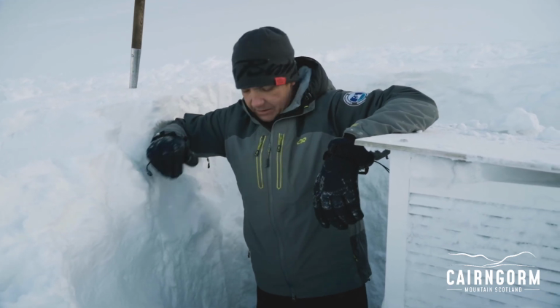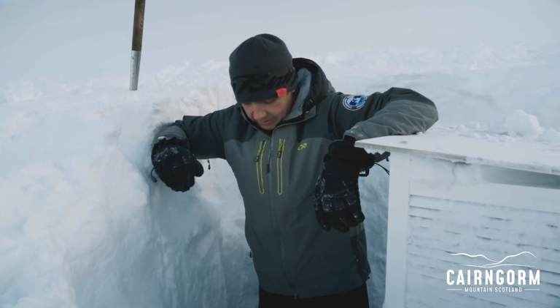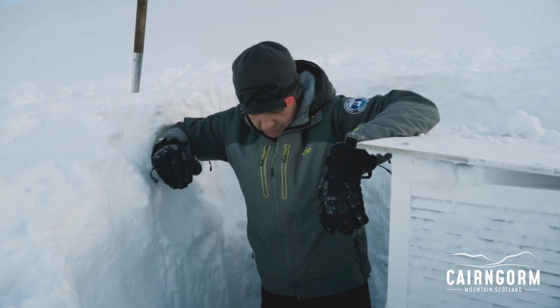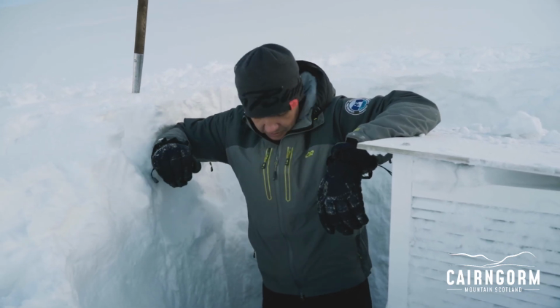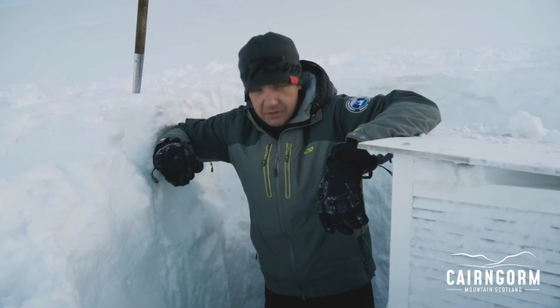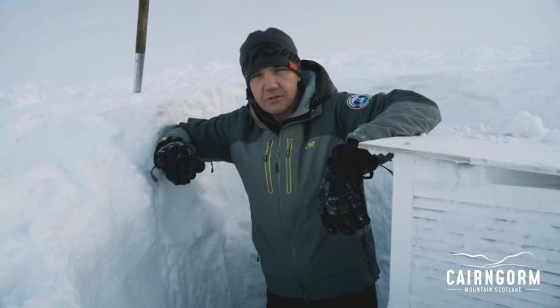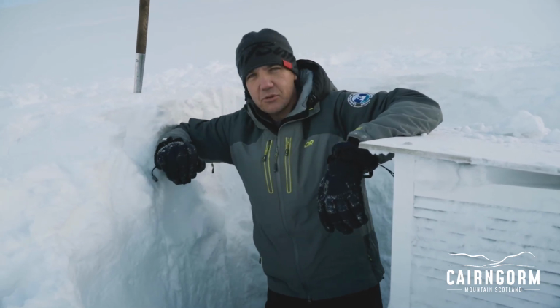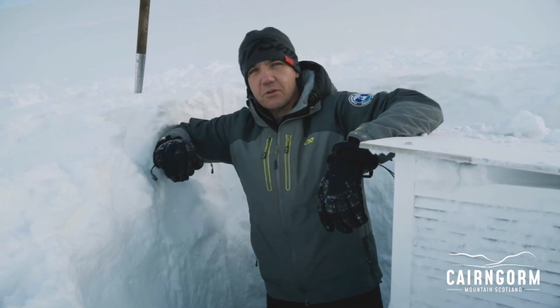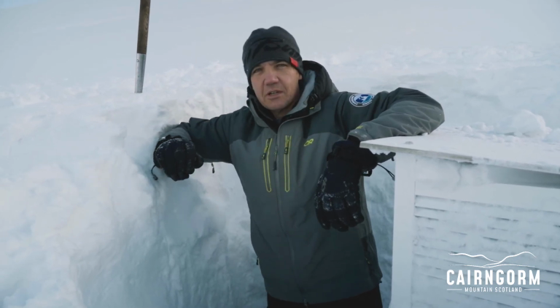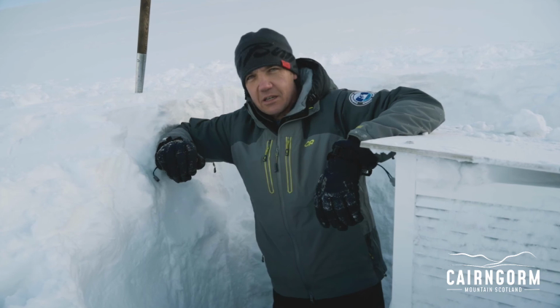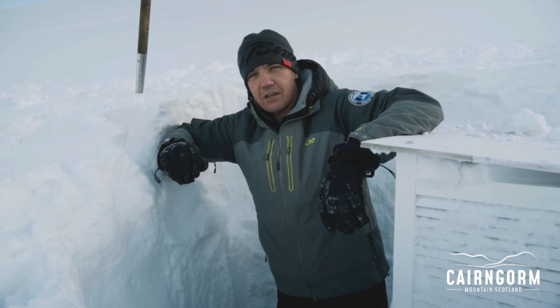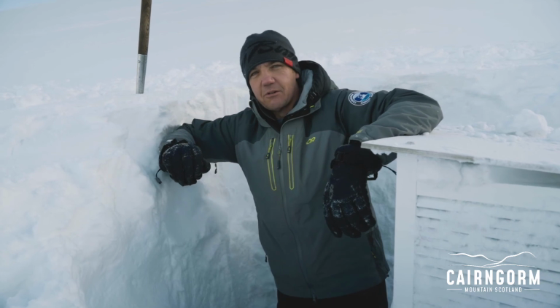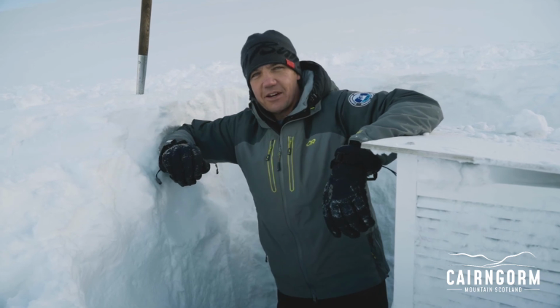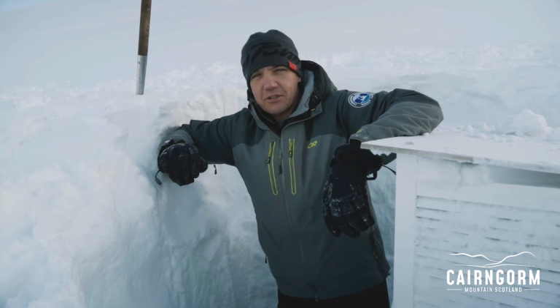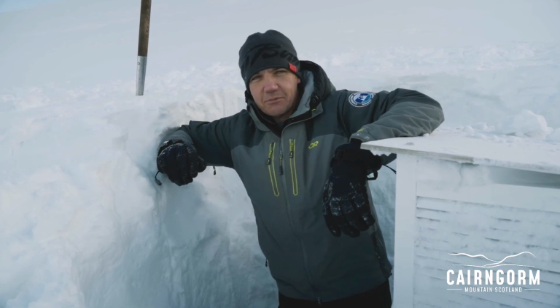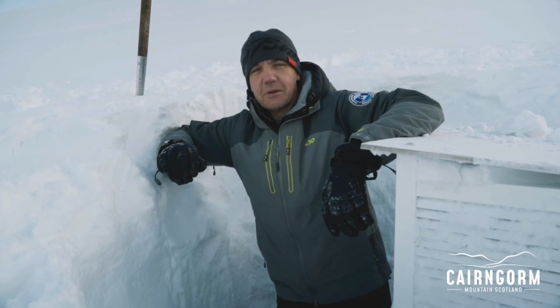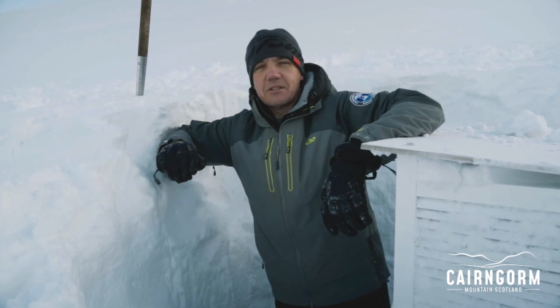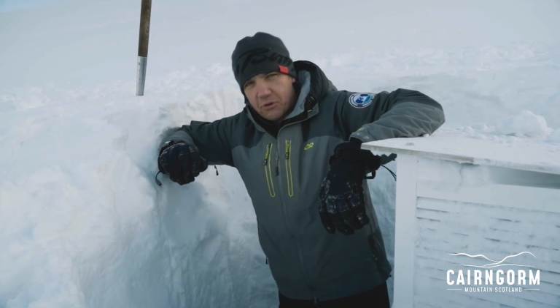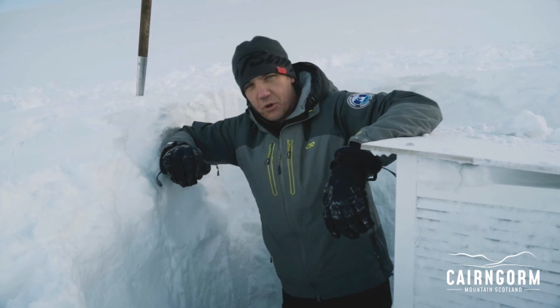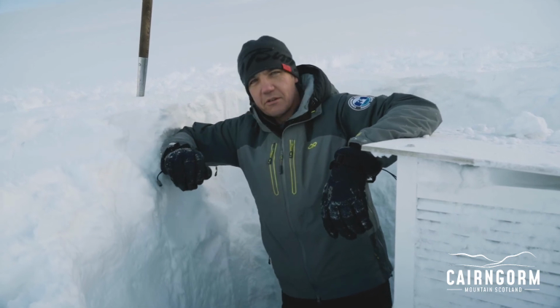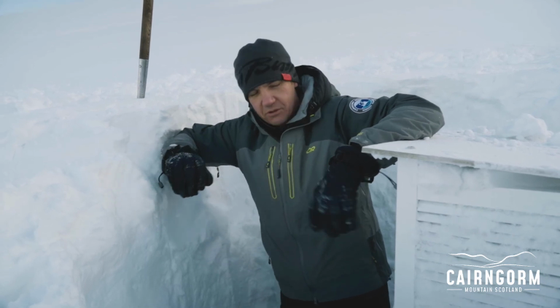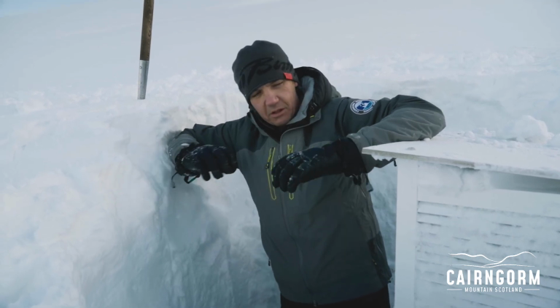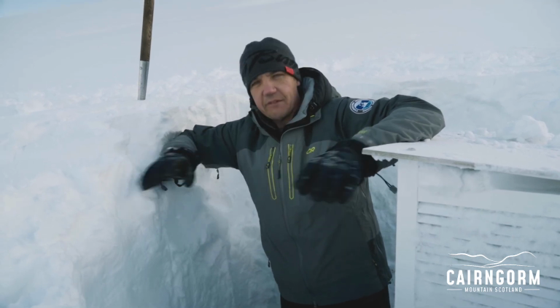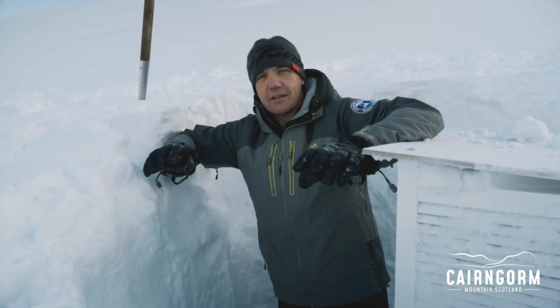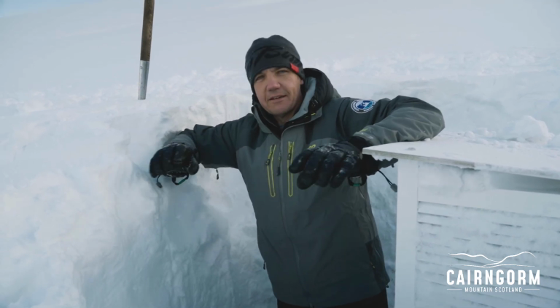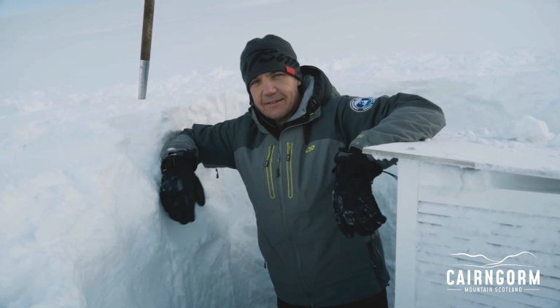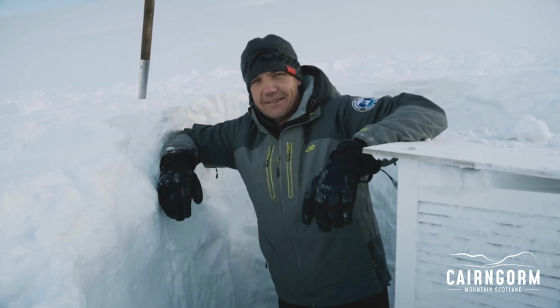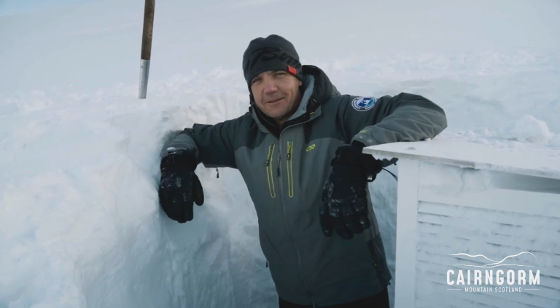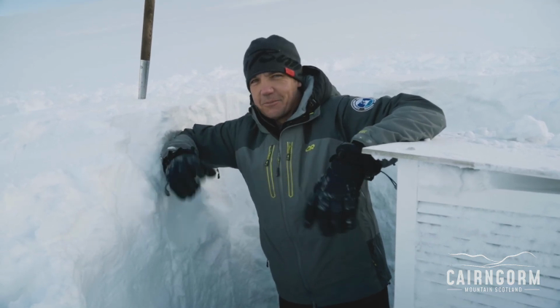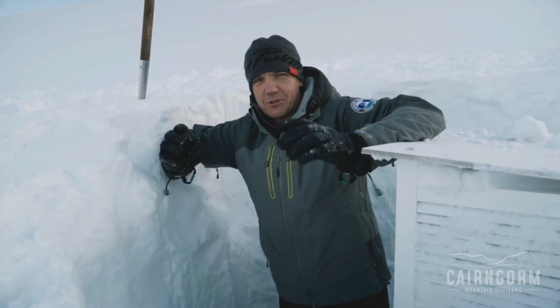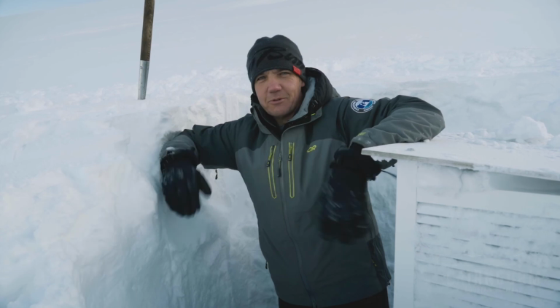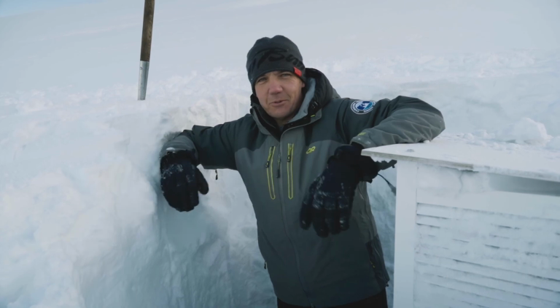So a wee bit more digging out to do. And I'm sure in true Cairngorm fashion, when we come back tomorrow morning, this will be level again — as always the way.